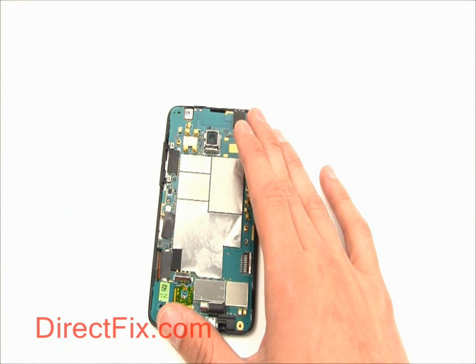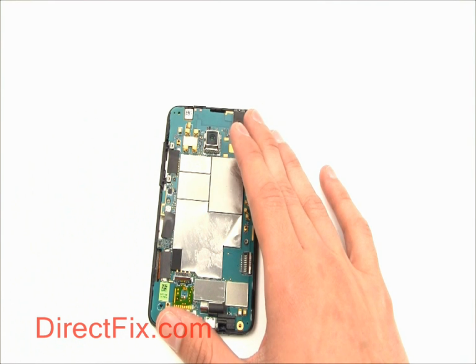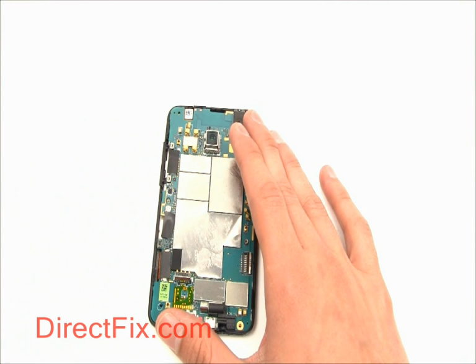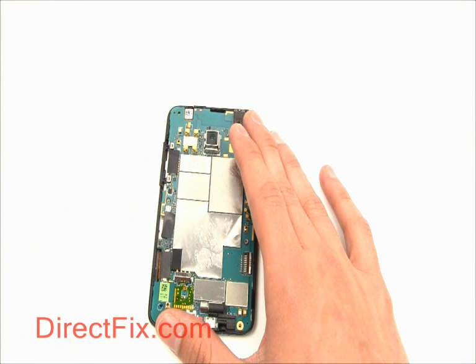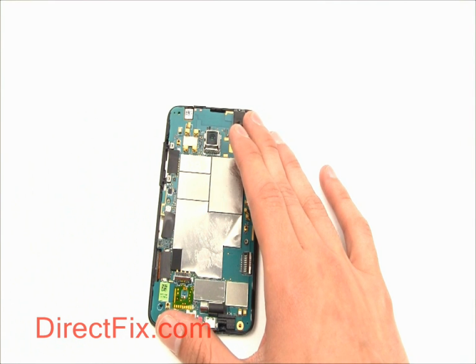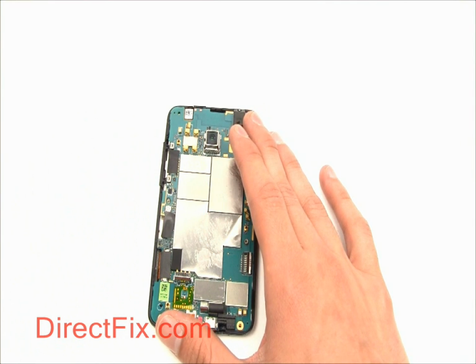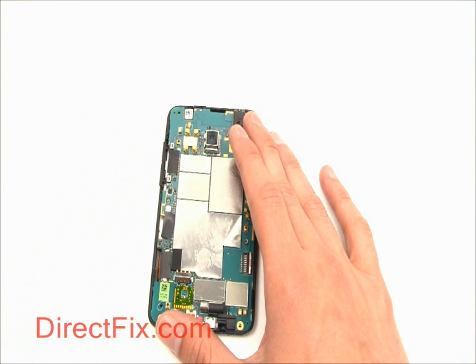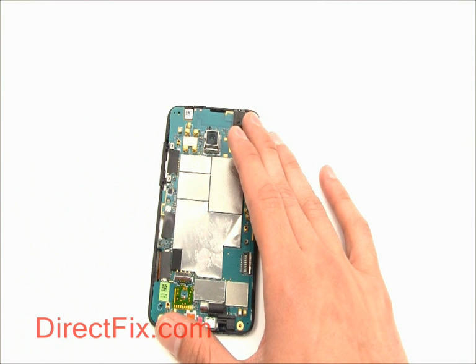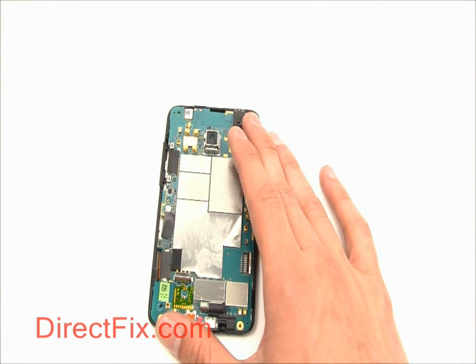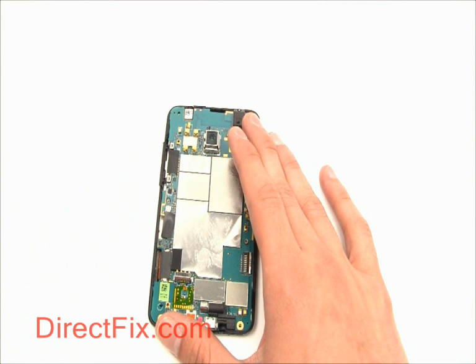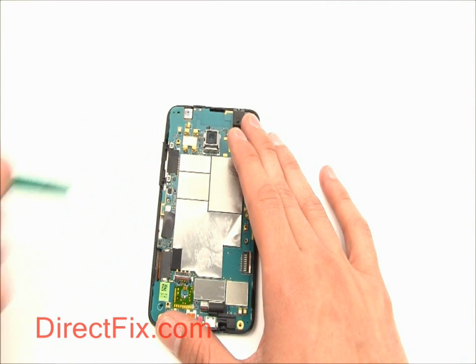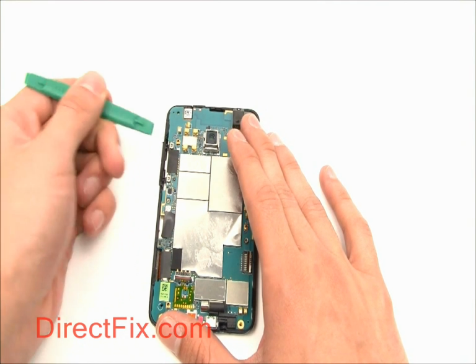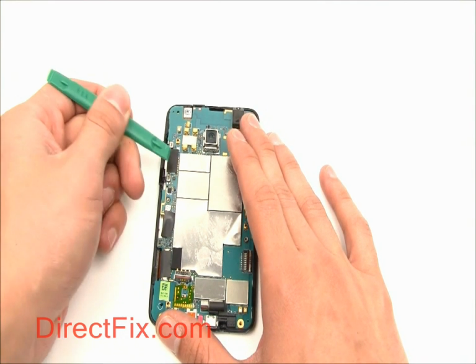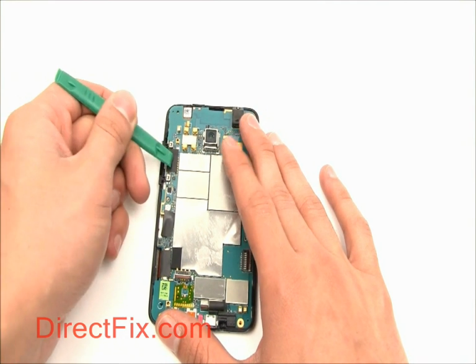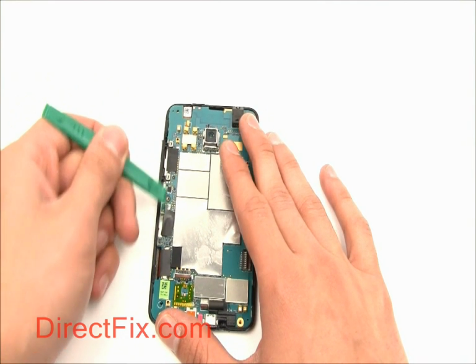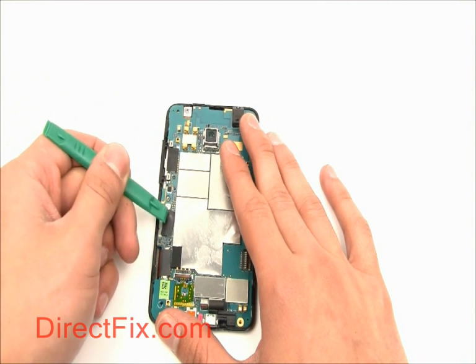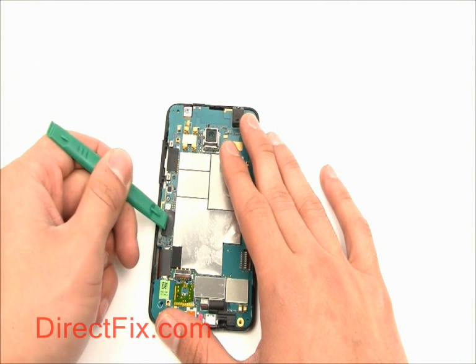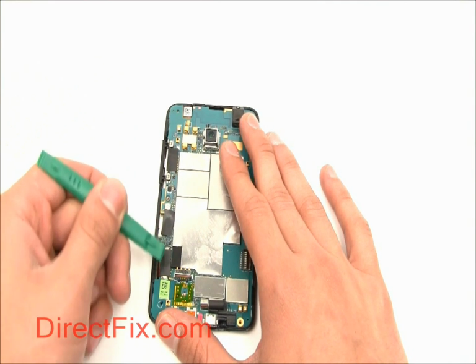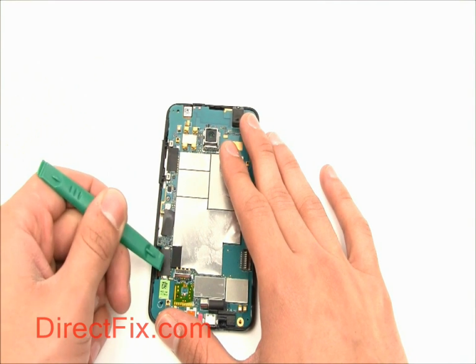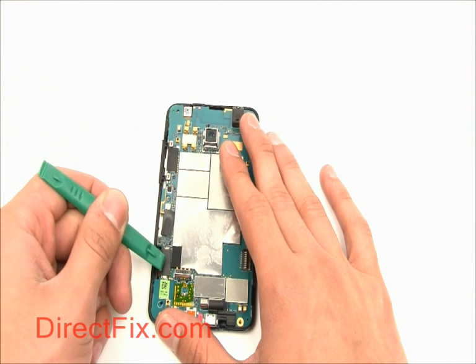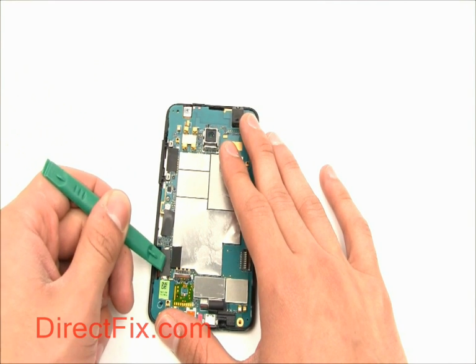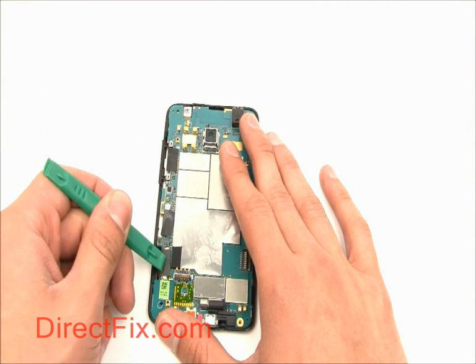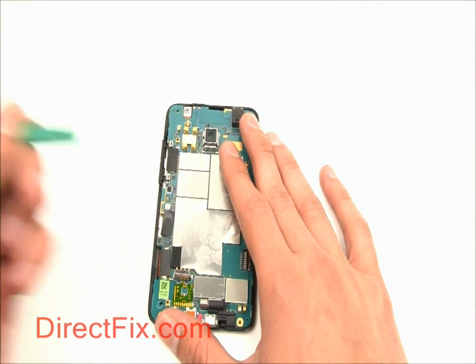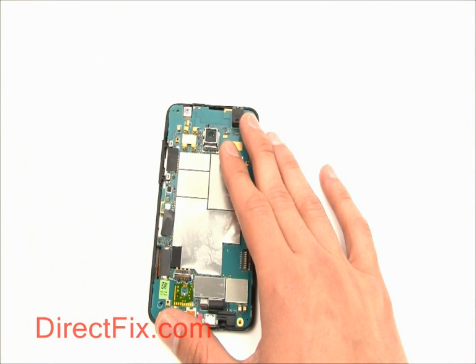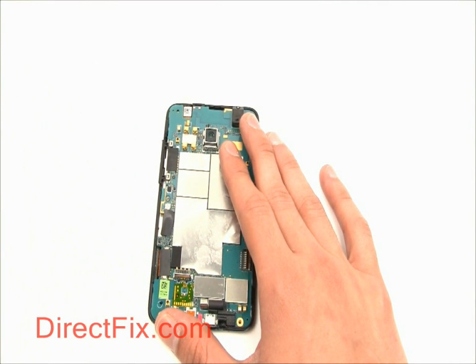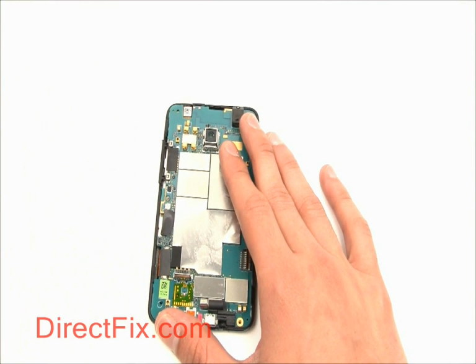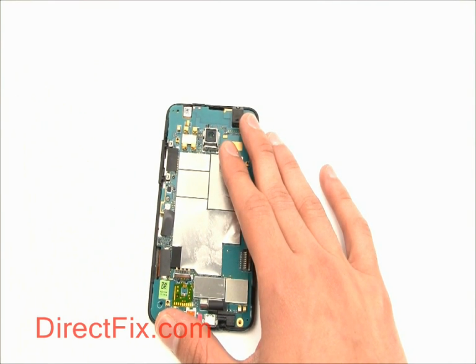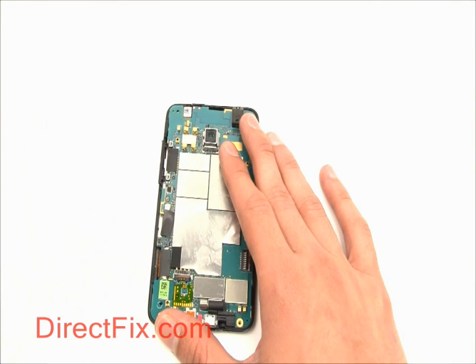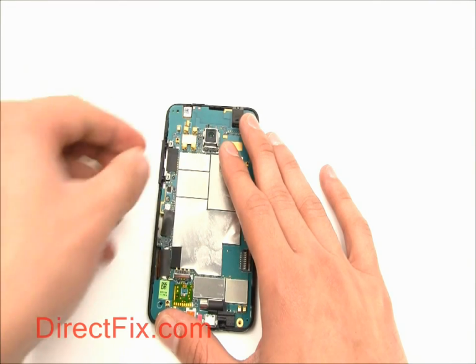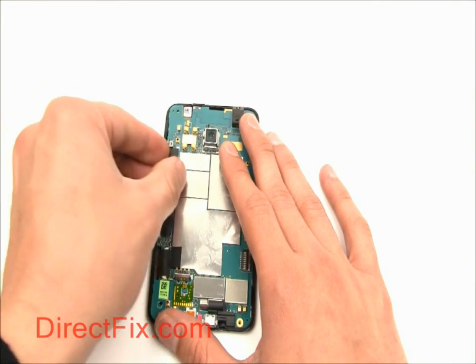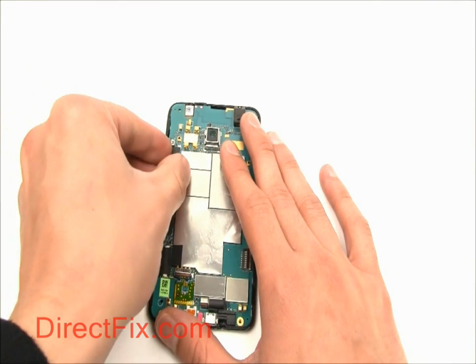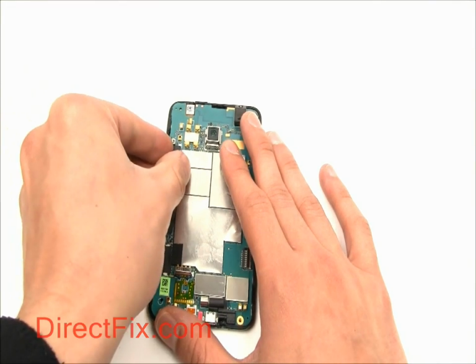There are three small strips of electrical tape covering three ribbon connectors. Remove these.